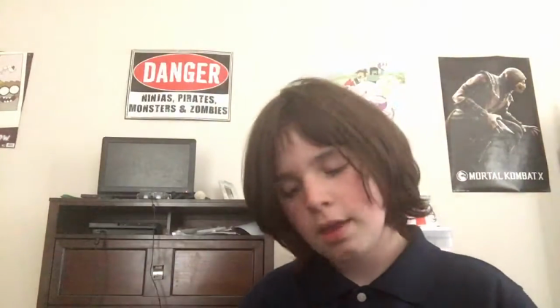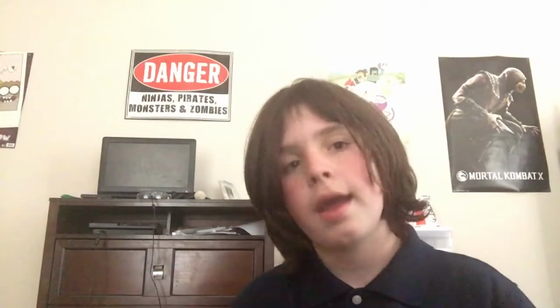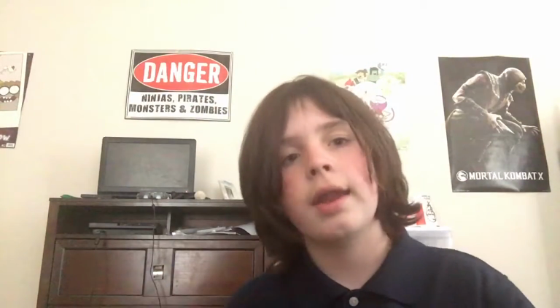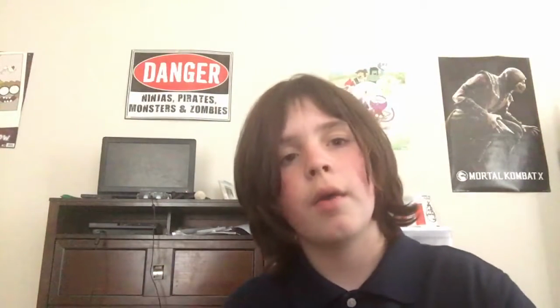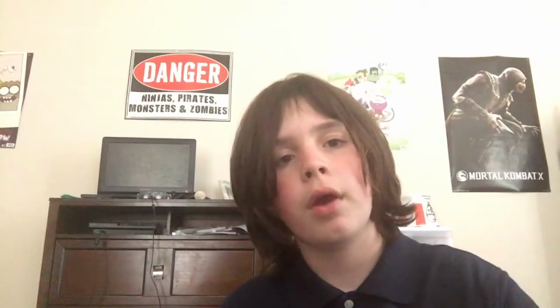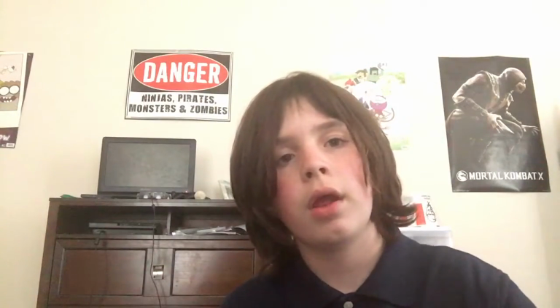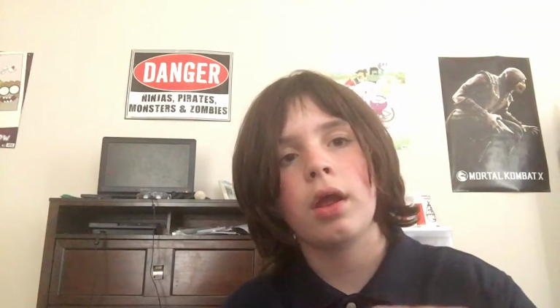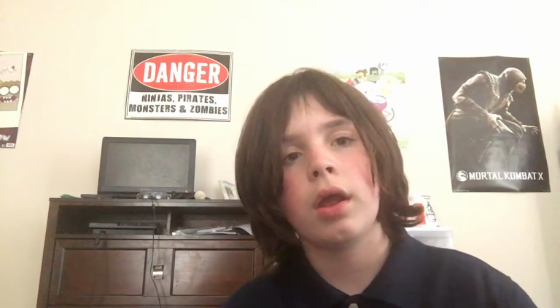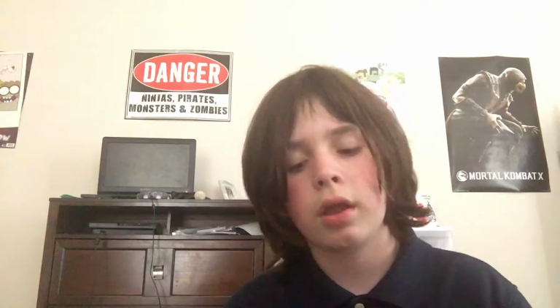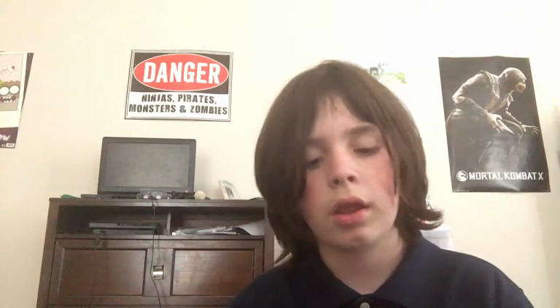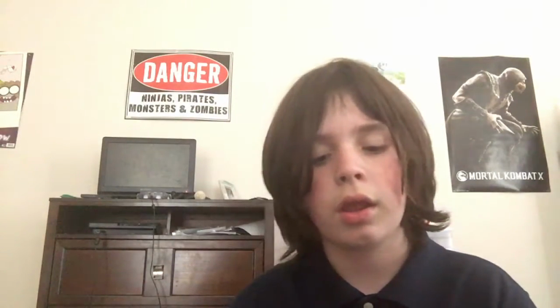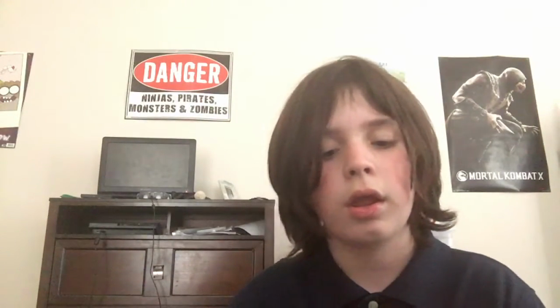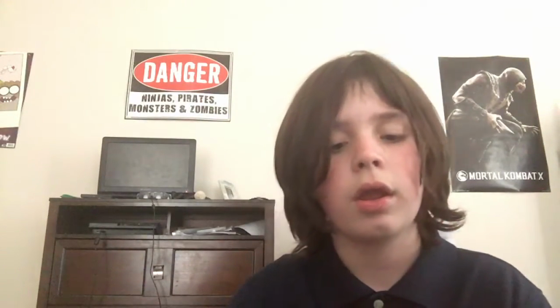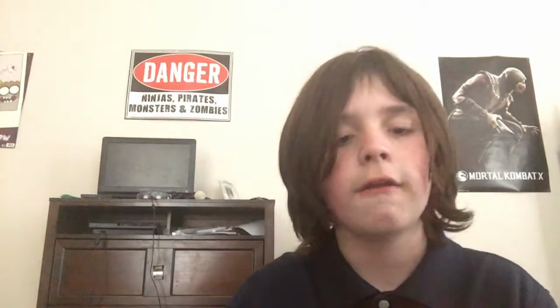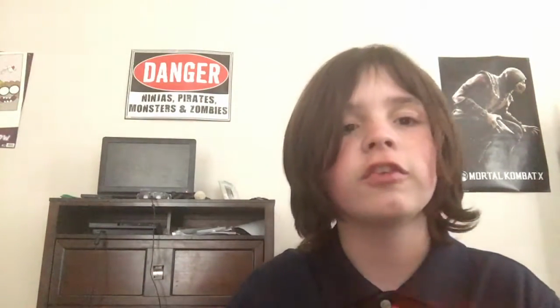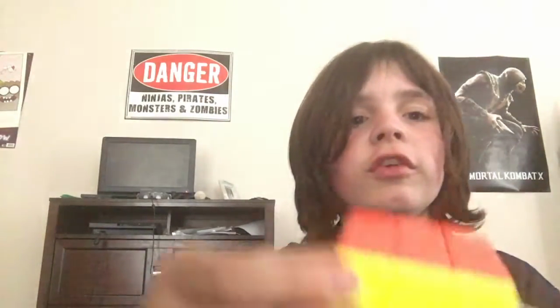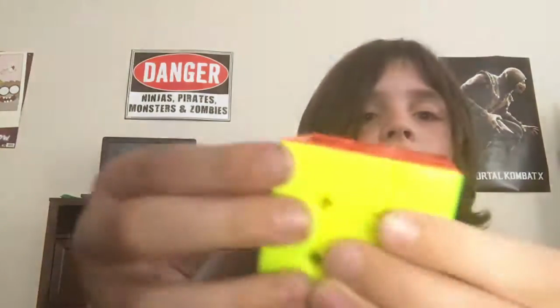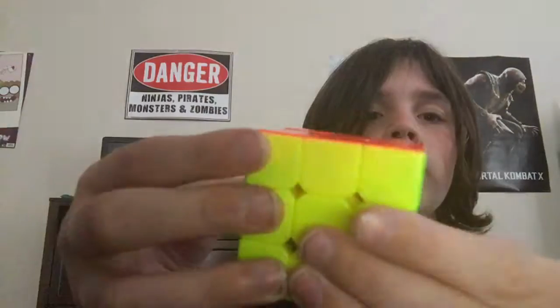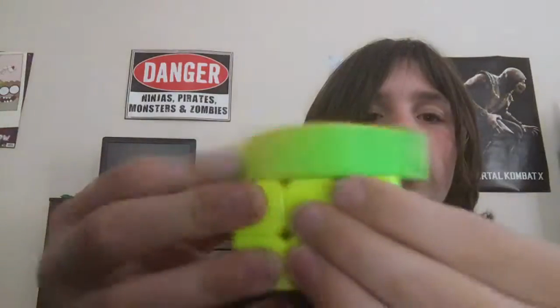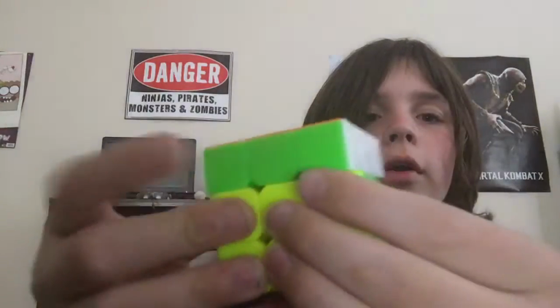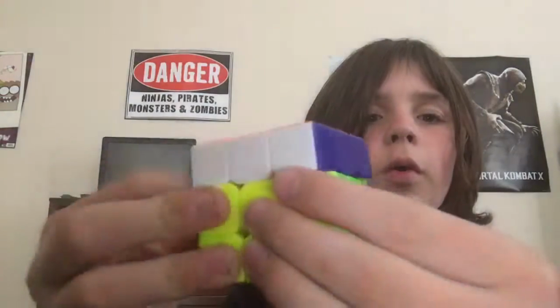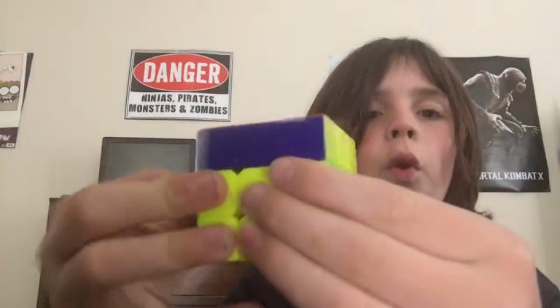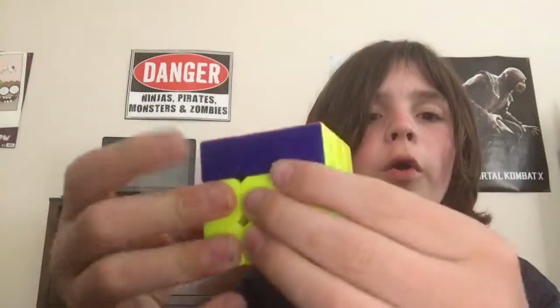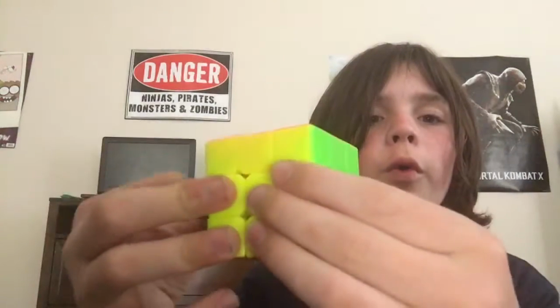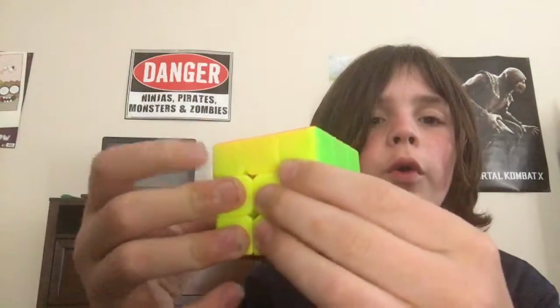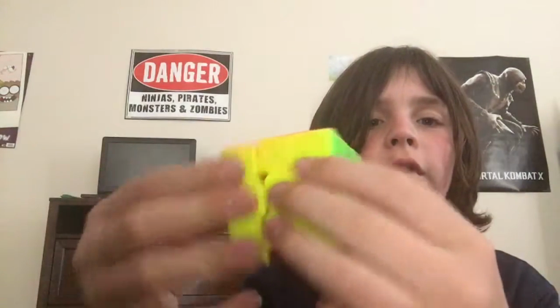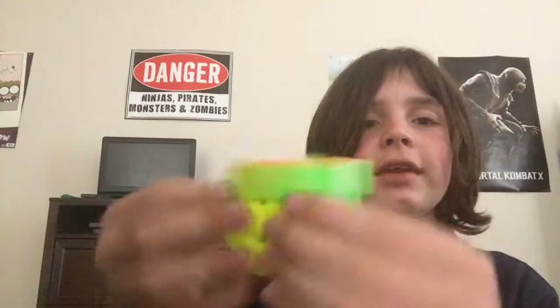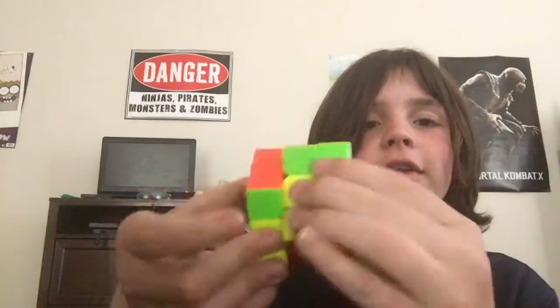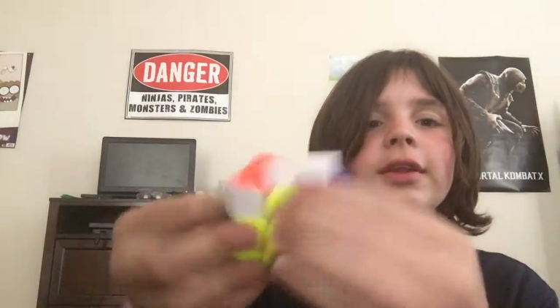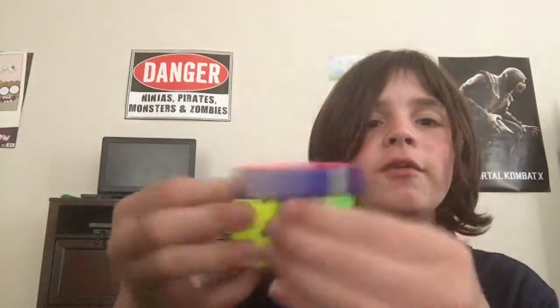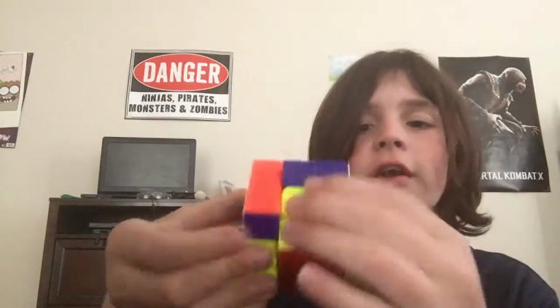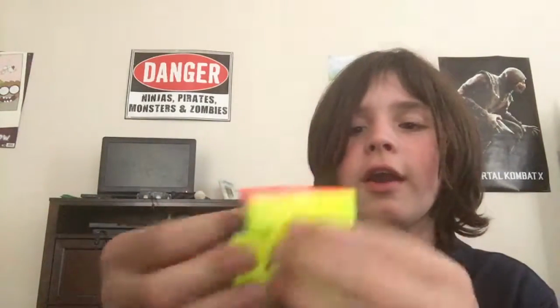And now, first turns — whoa, it's like literally moving on air.